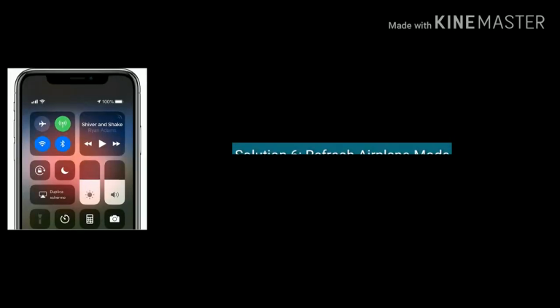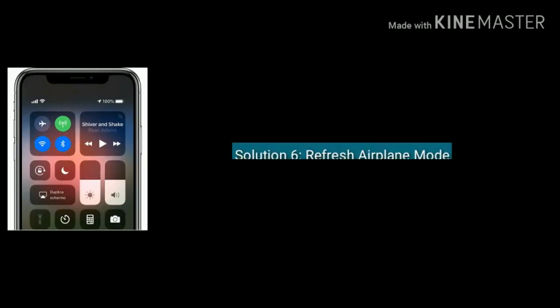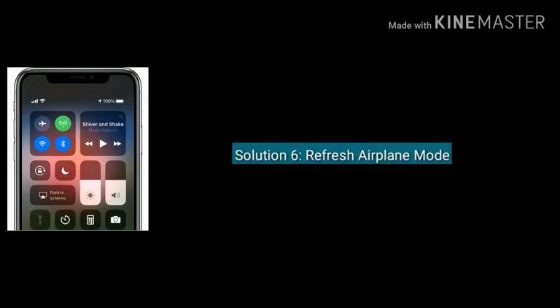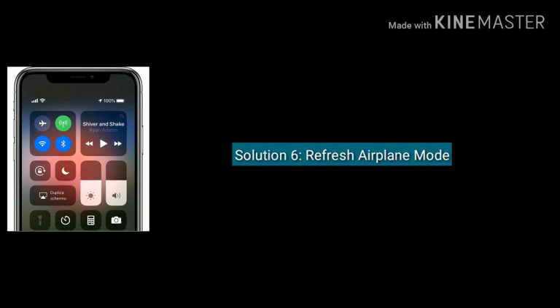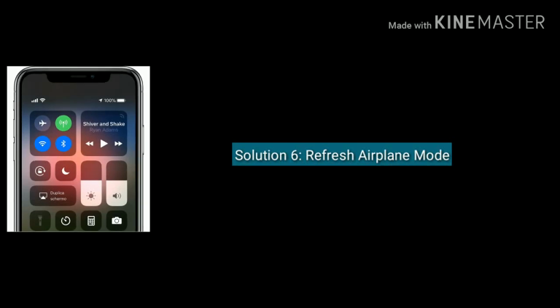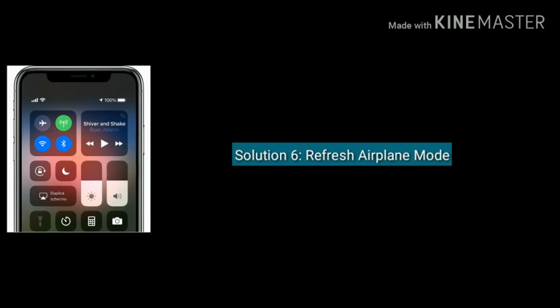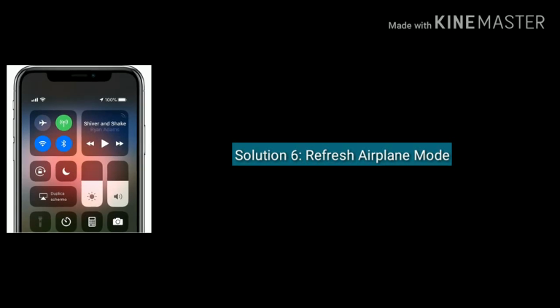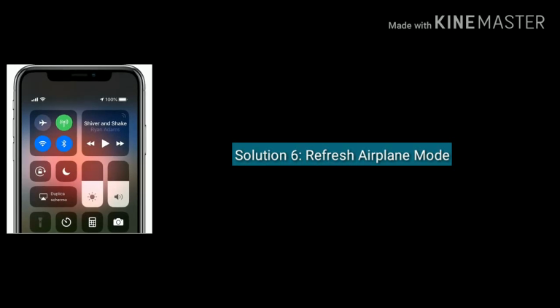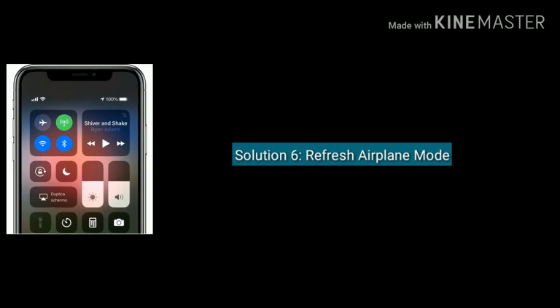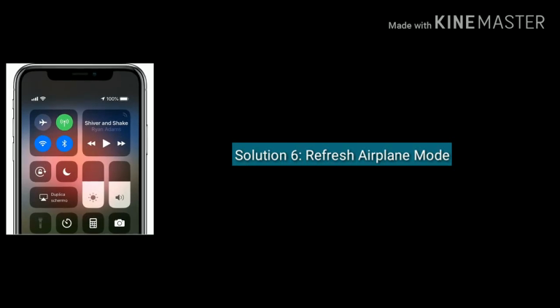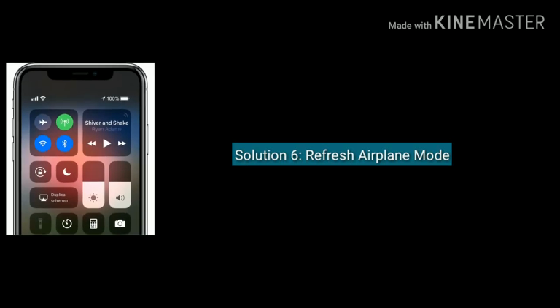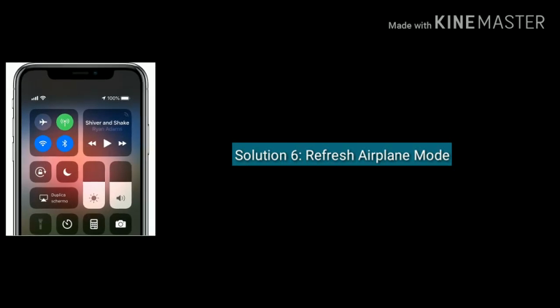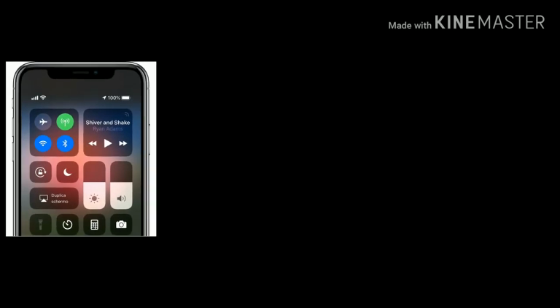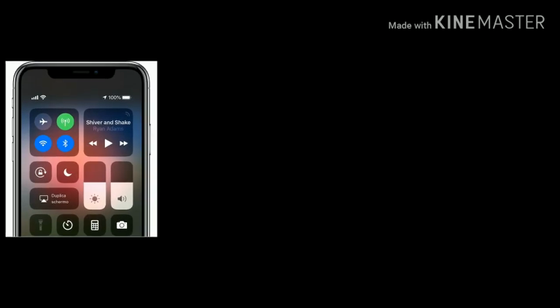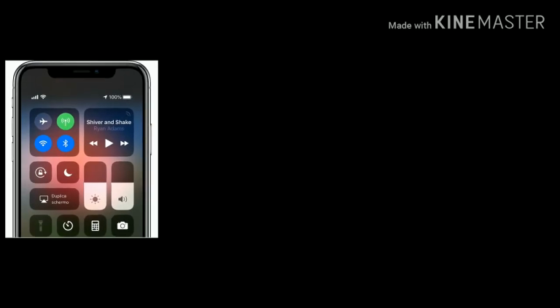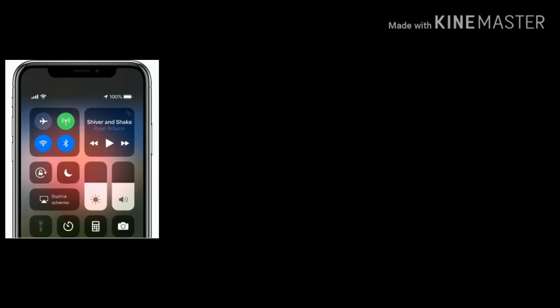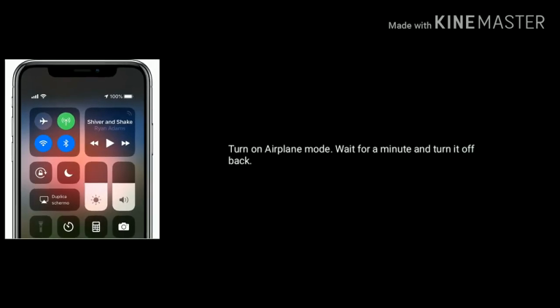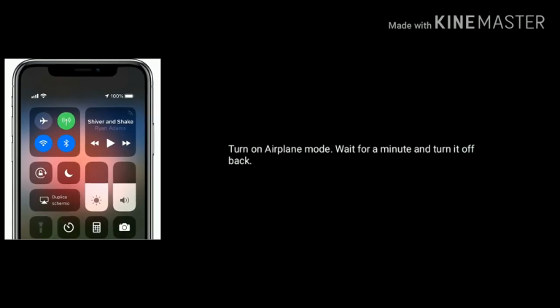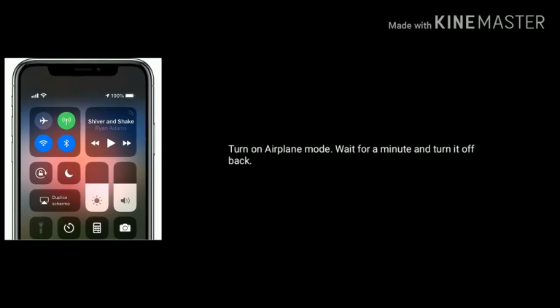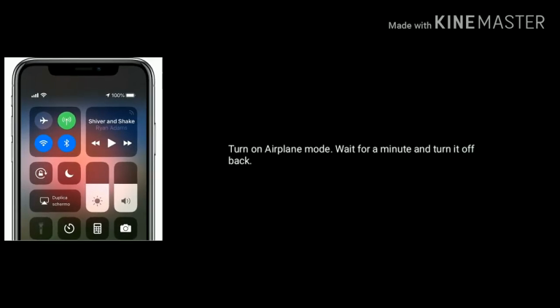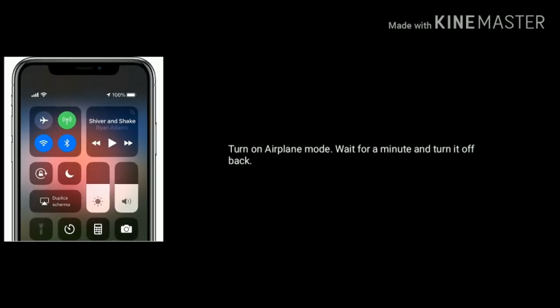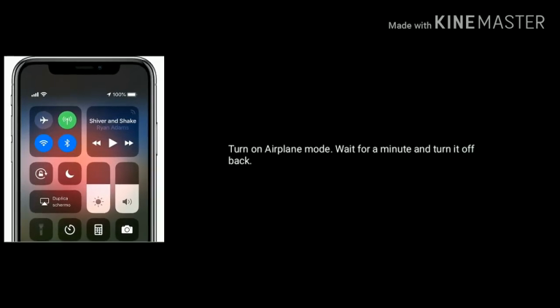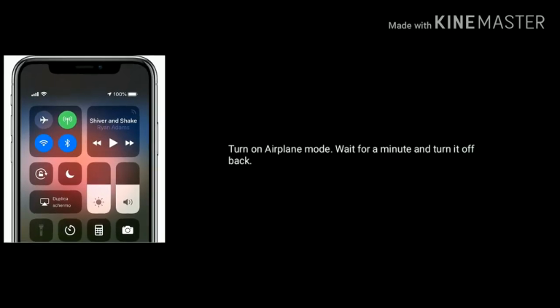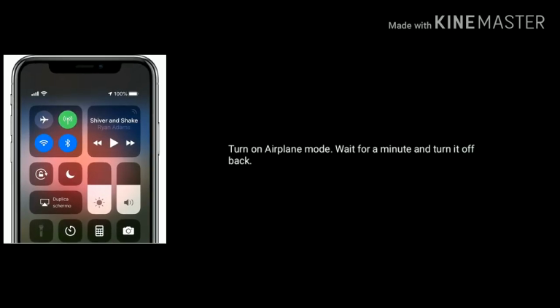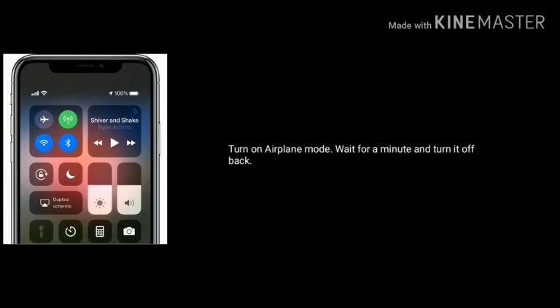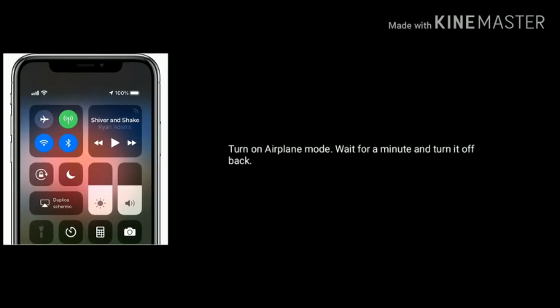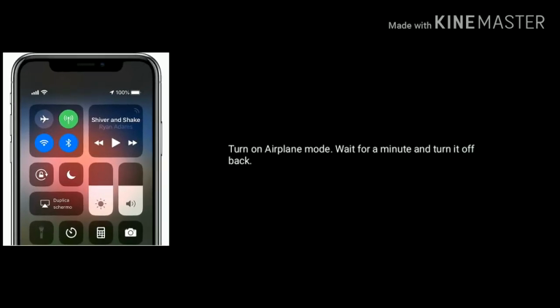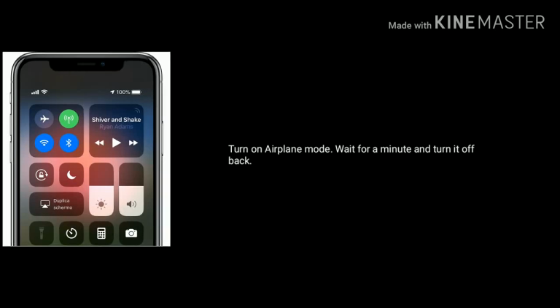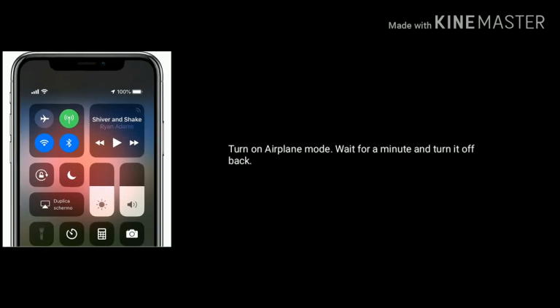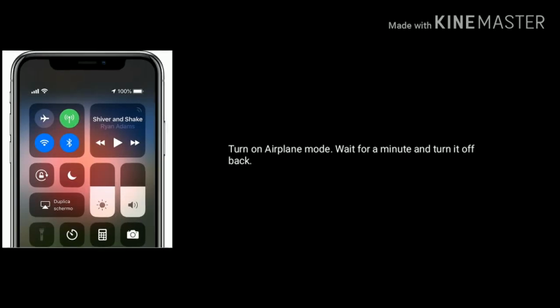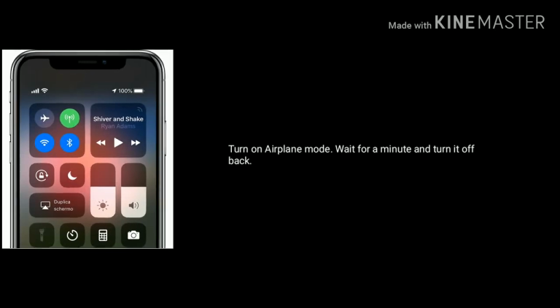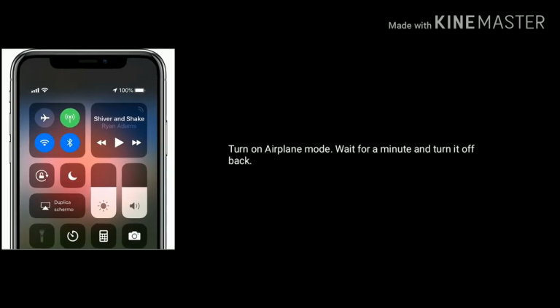Solution six is to refresh Airplane Mode. Turn on Airplane Mode, wait for a minute, then turn it back off.